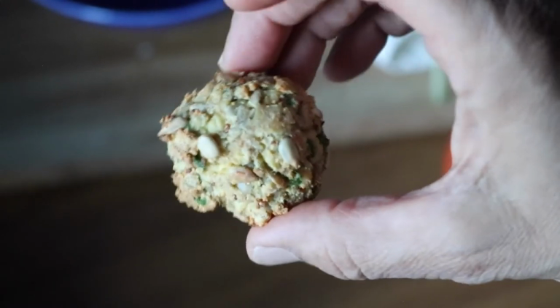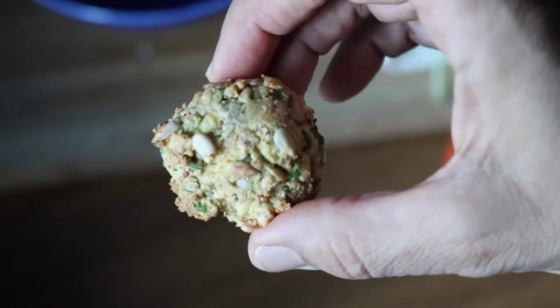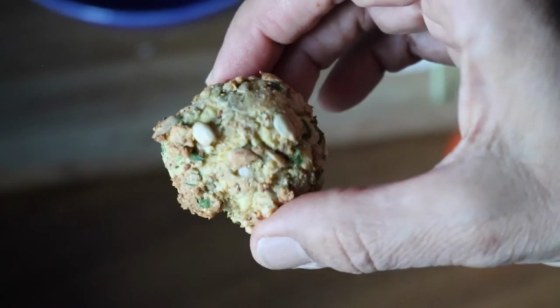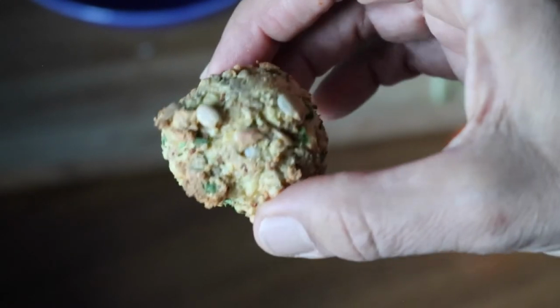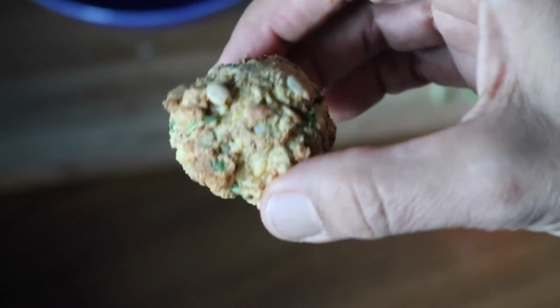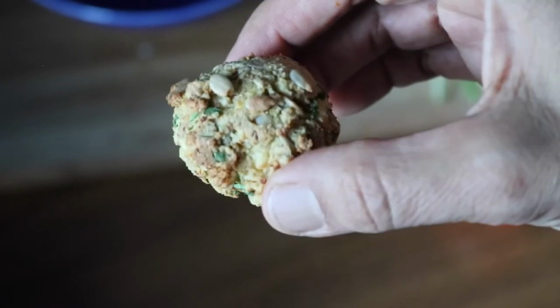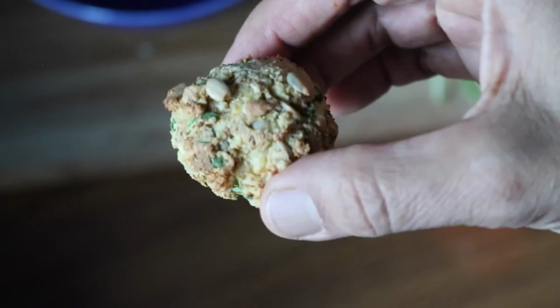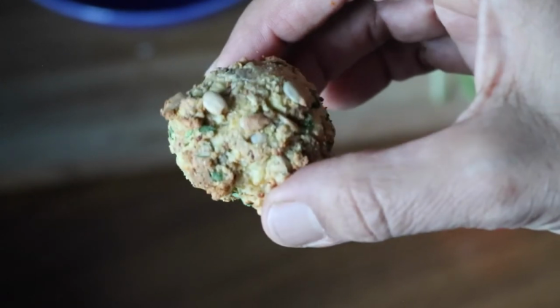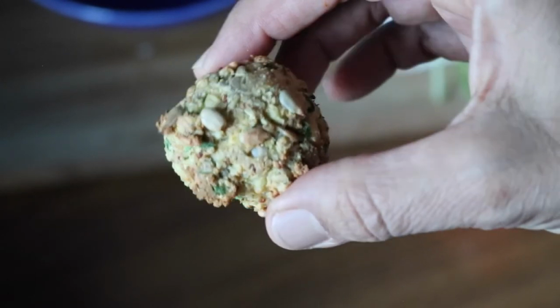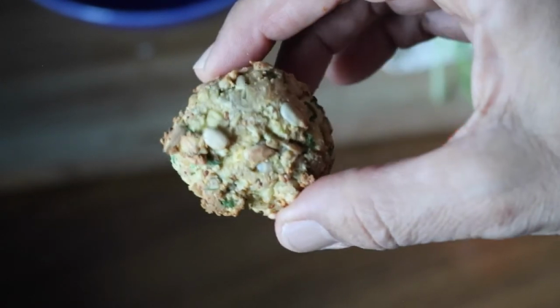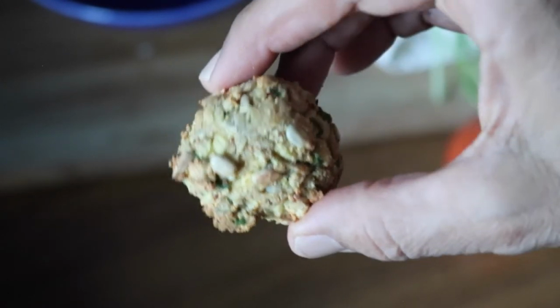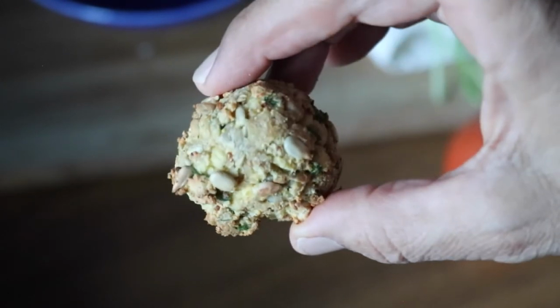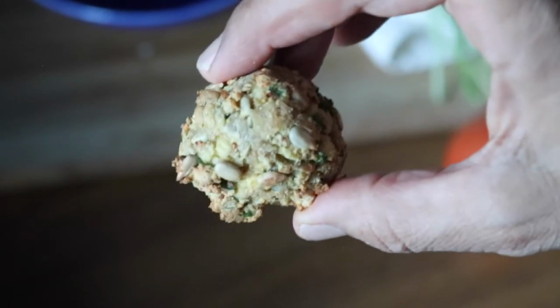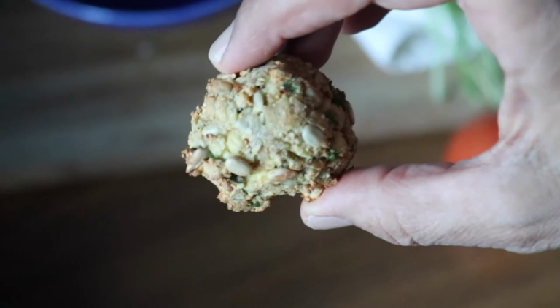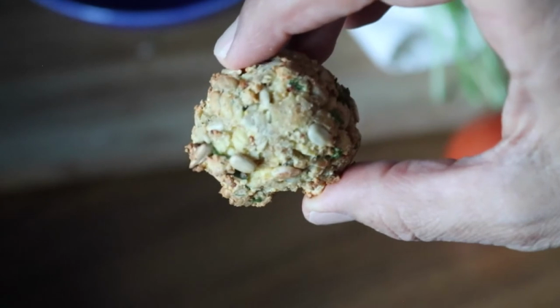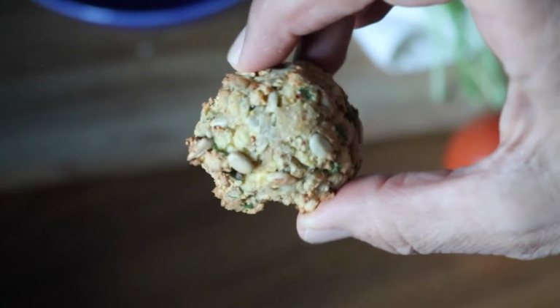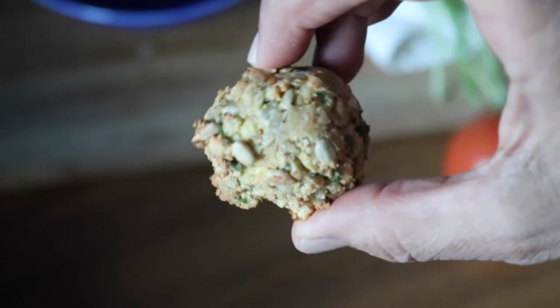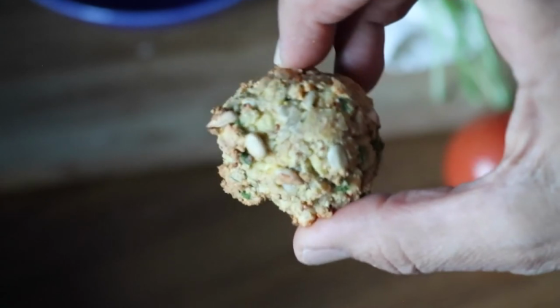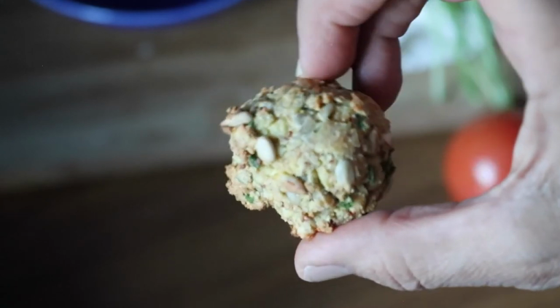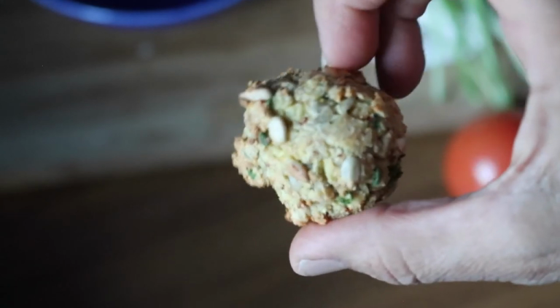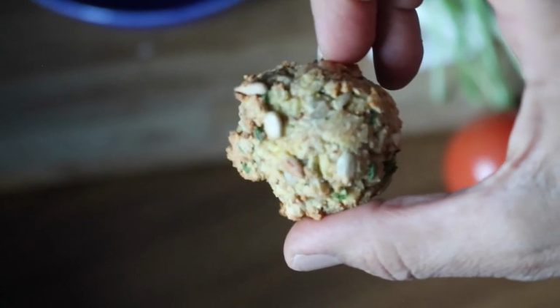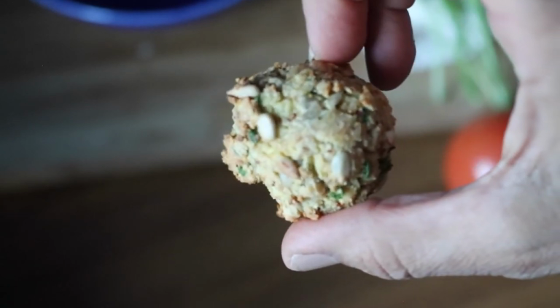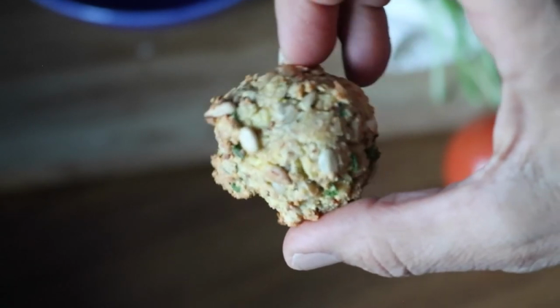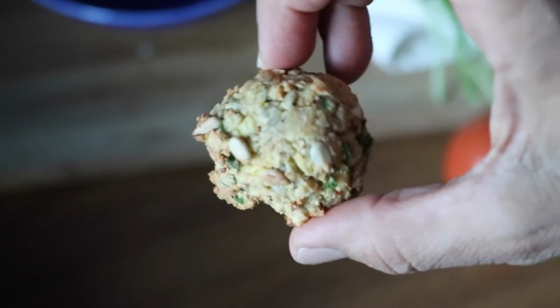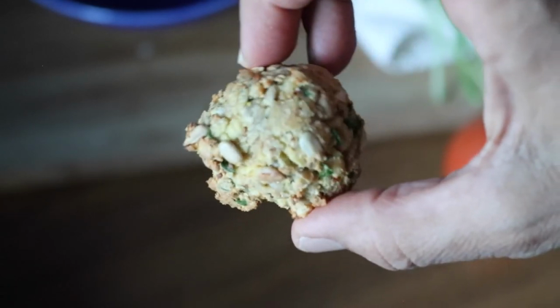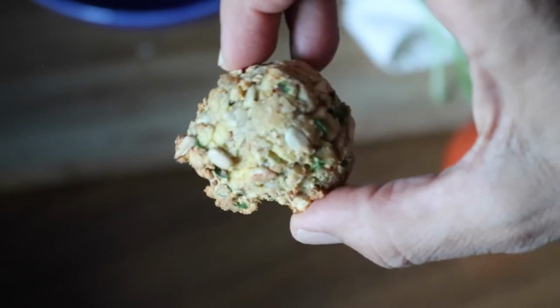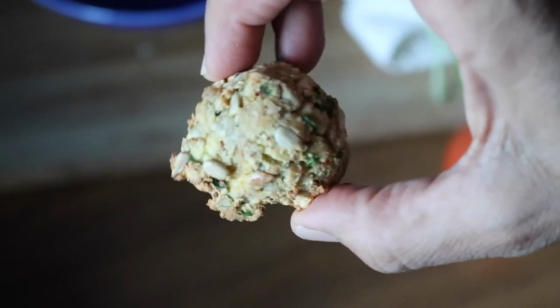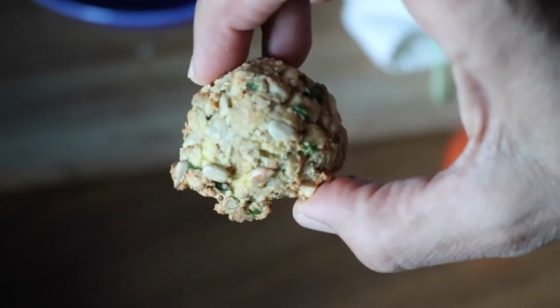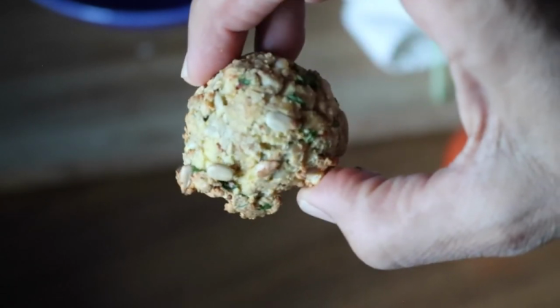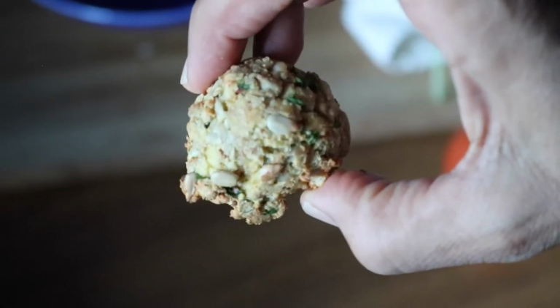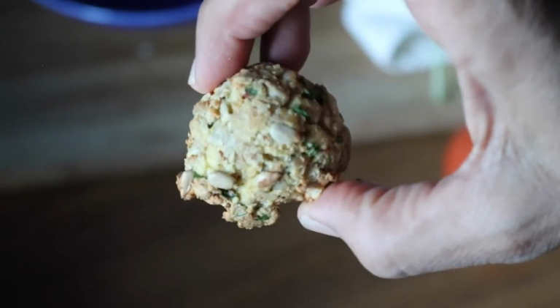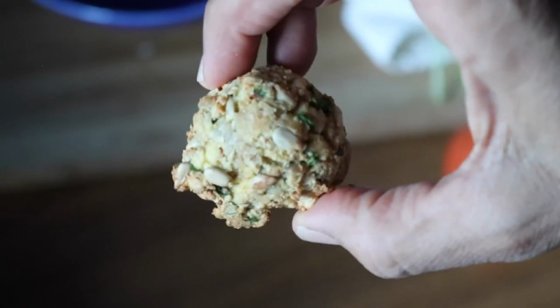I do like to eat these just on their own as a snack or dipped in some pasta sauce.